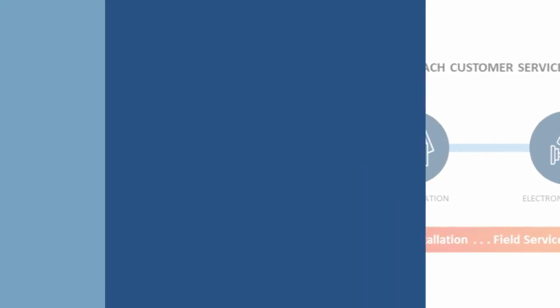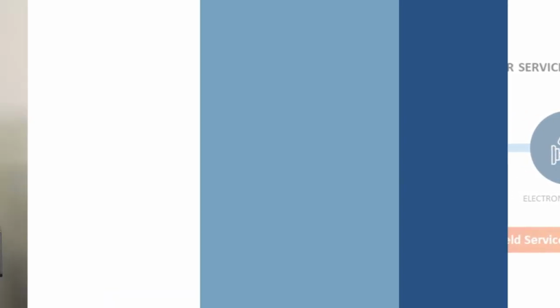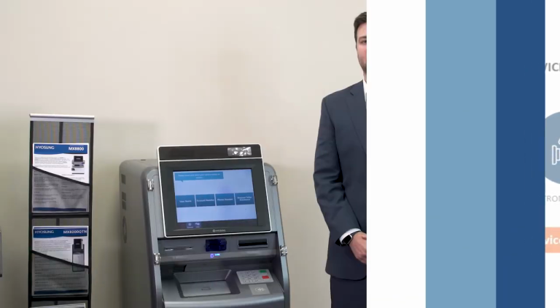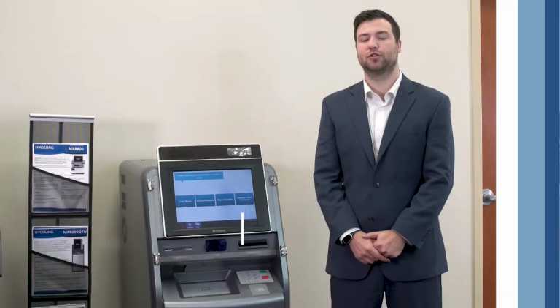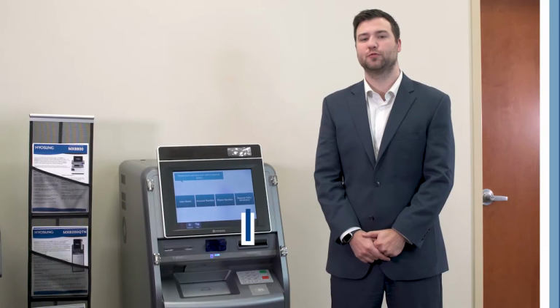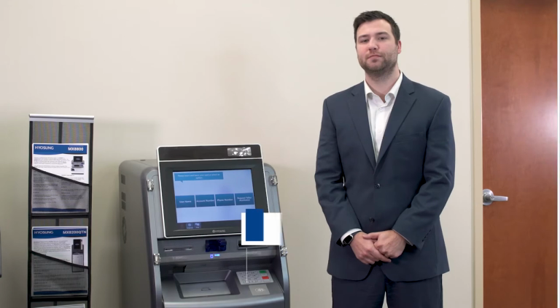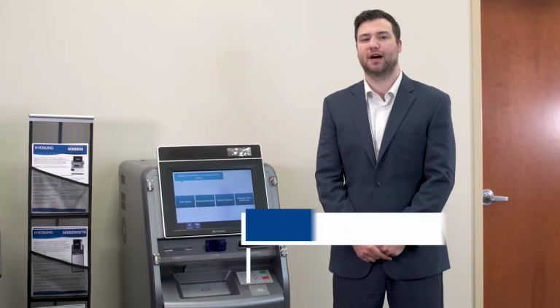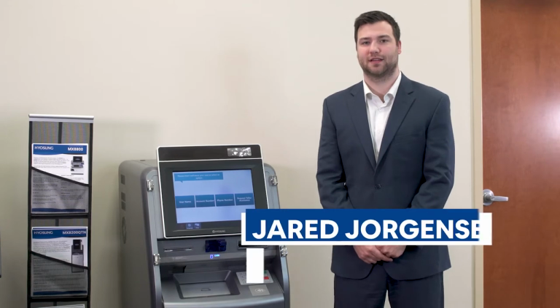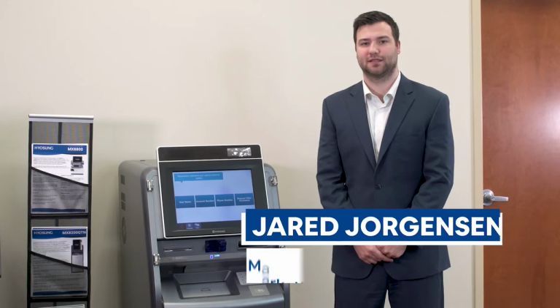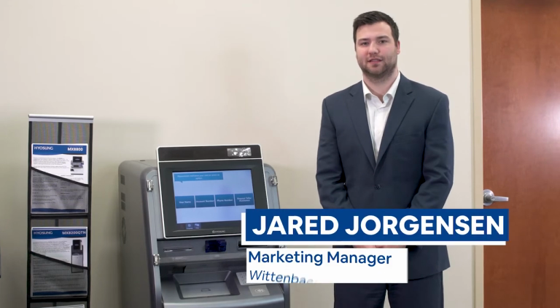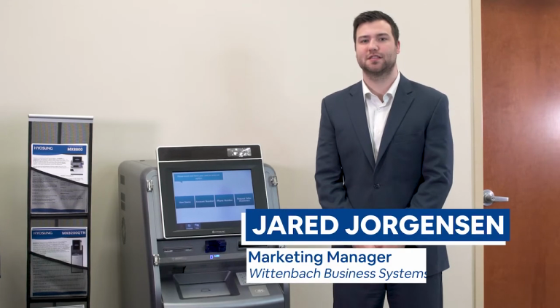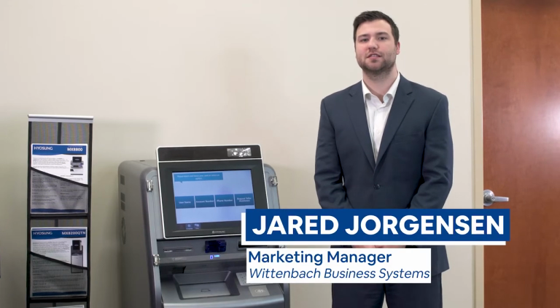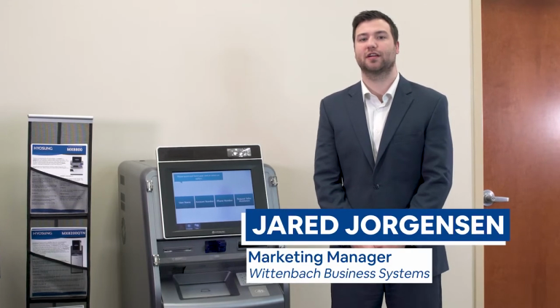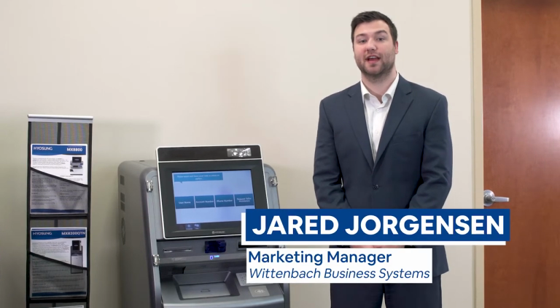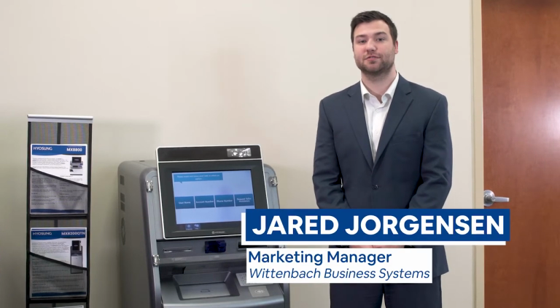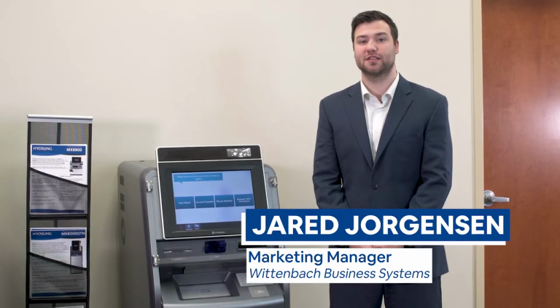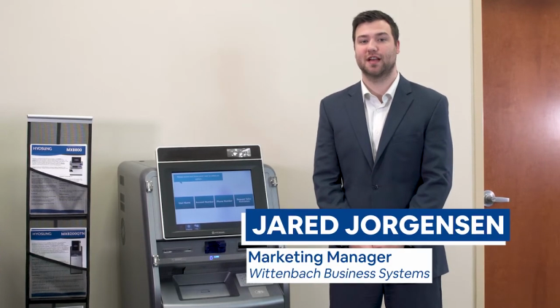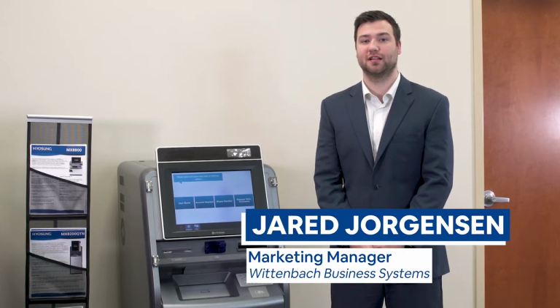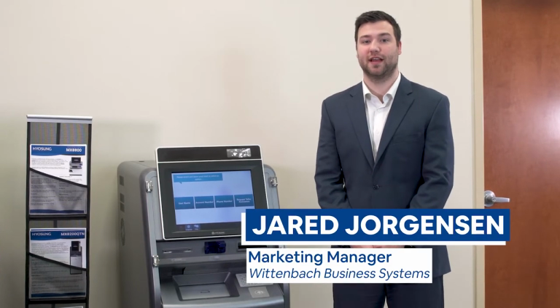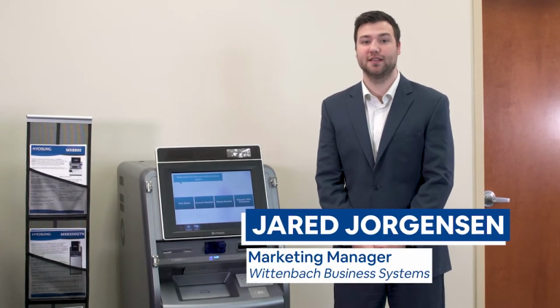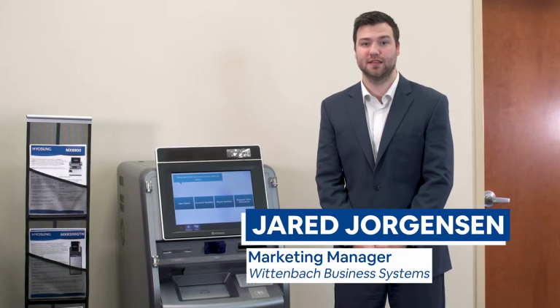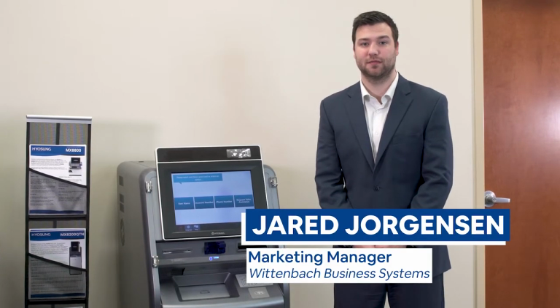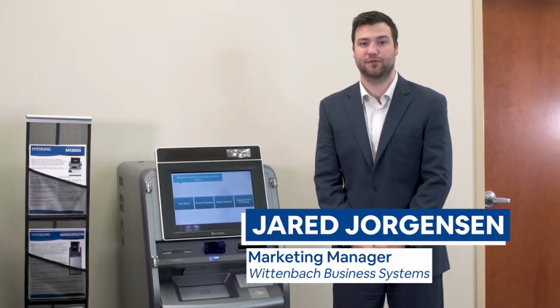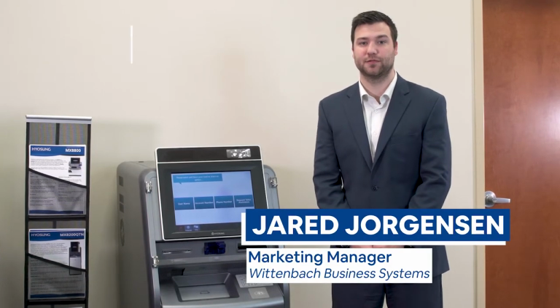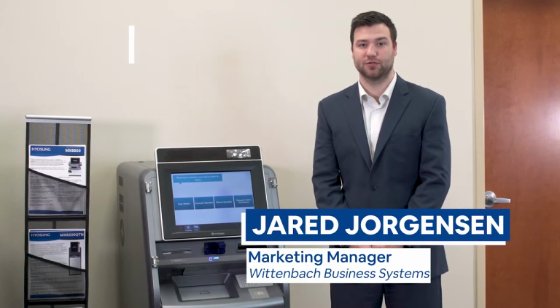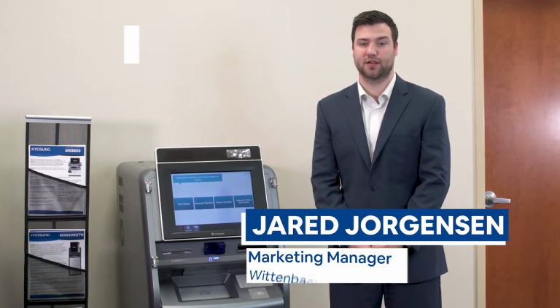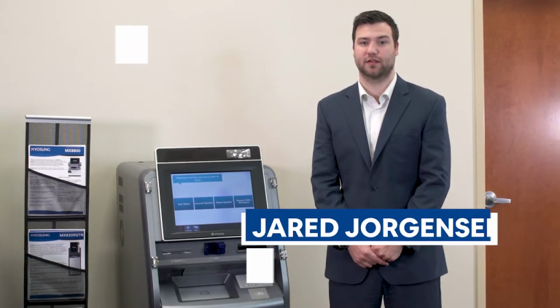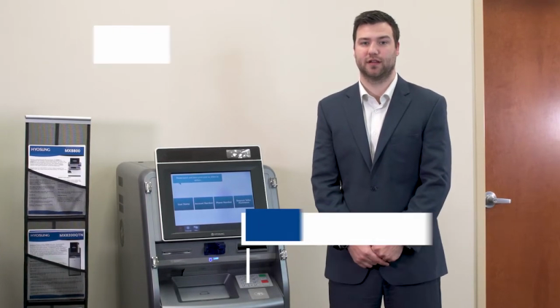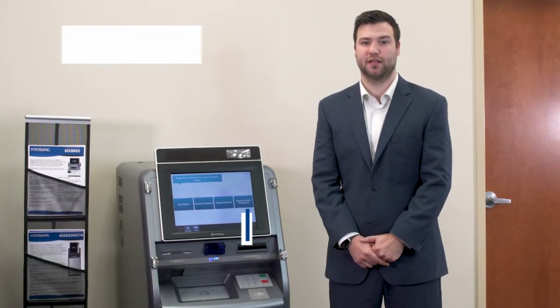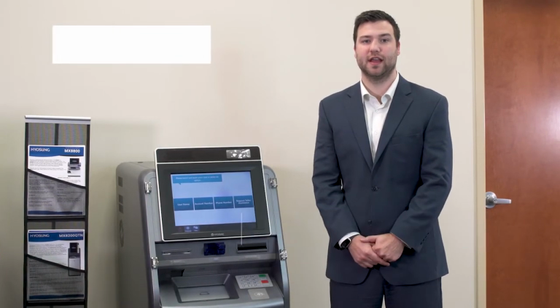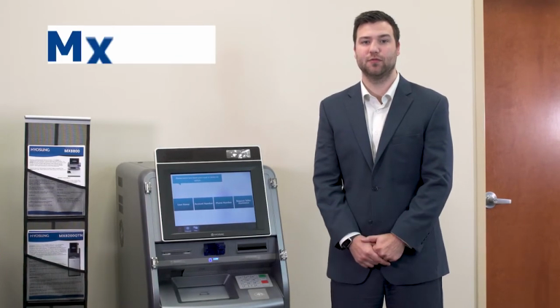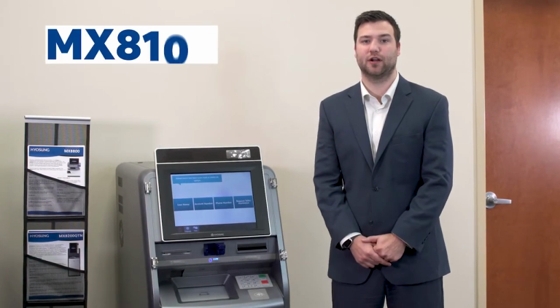Welcome to Wittenbach. This is our cash recycling ATM from Yosun, the 8100.